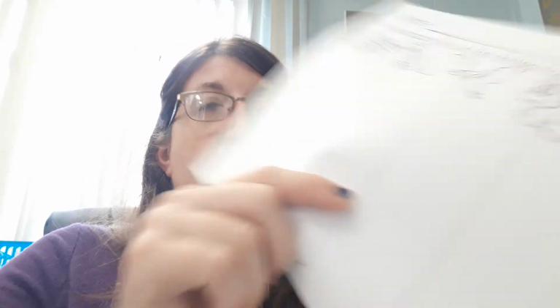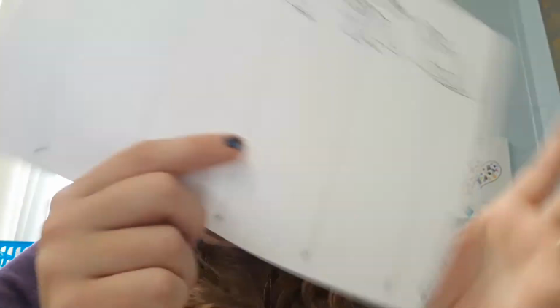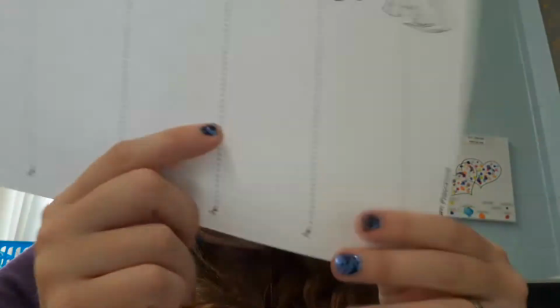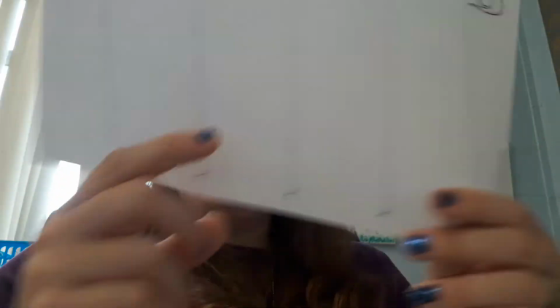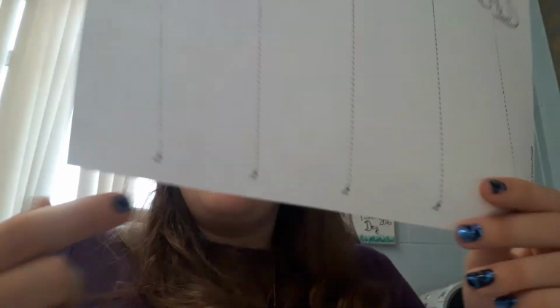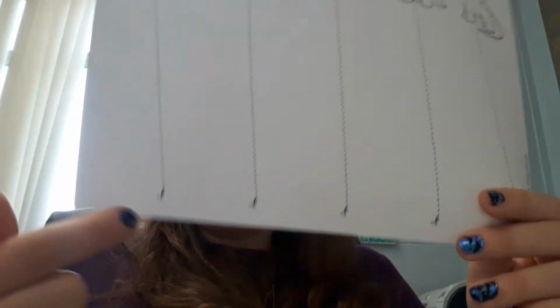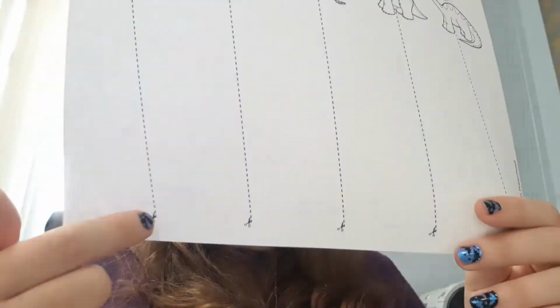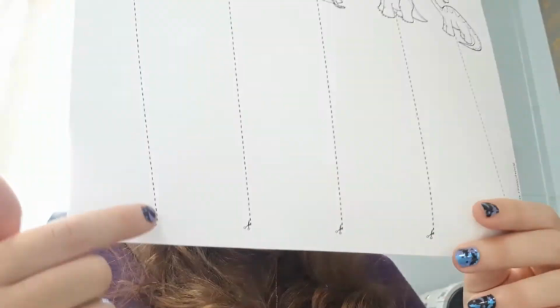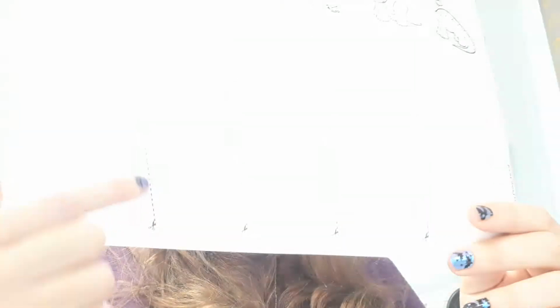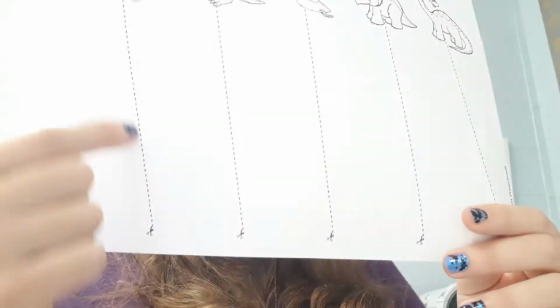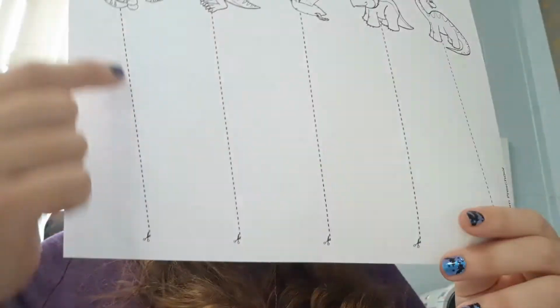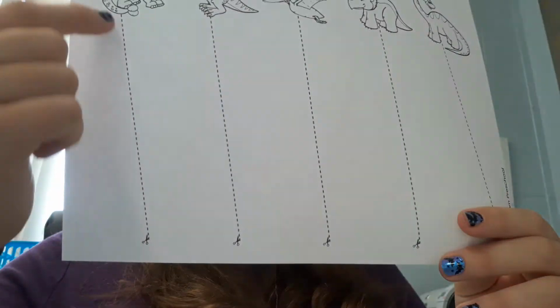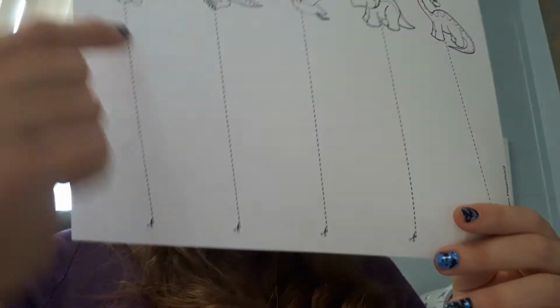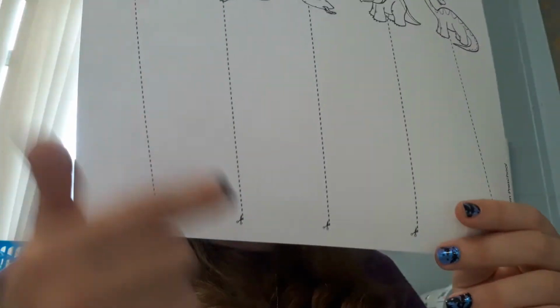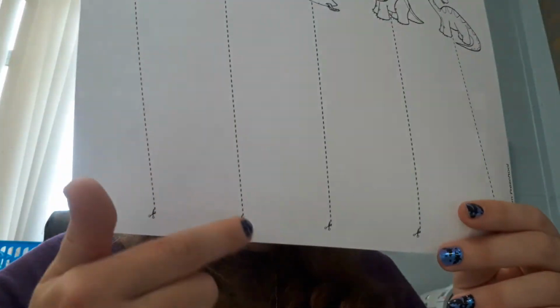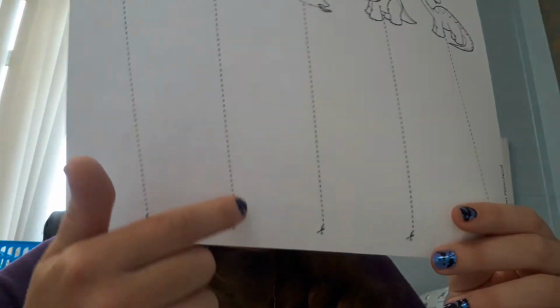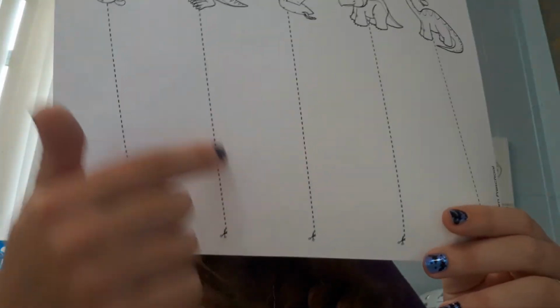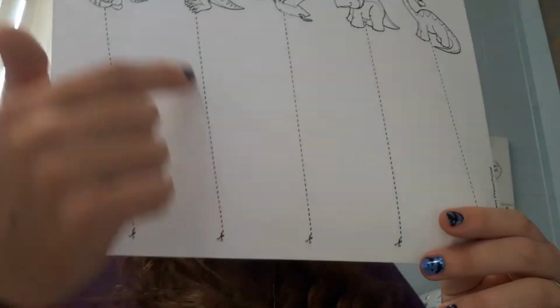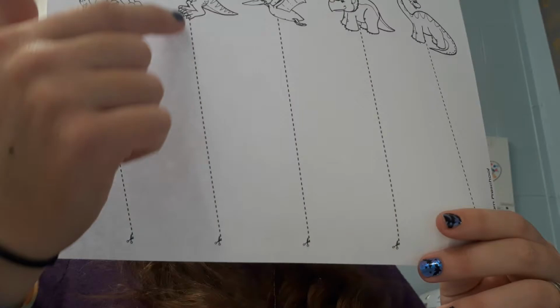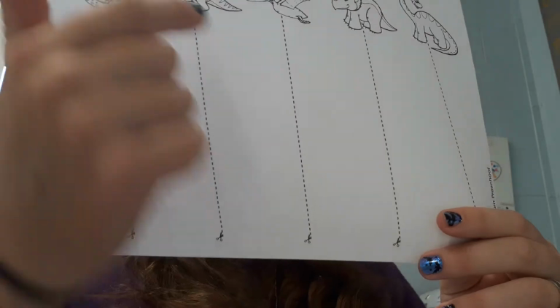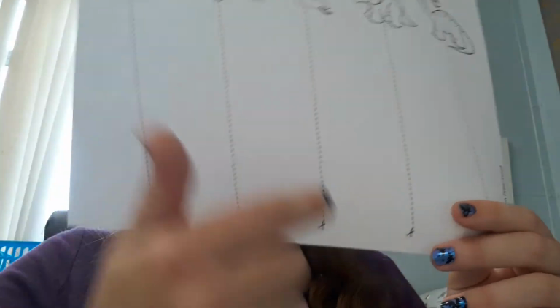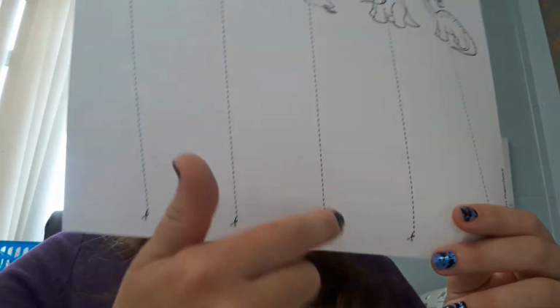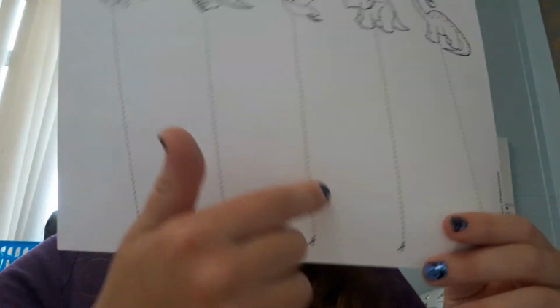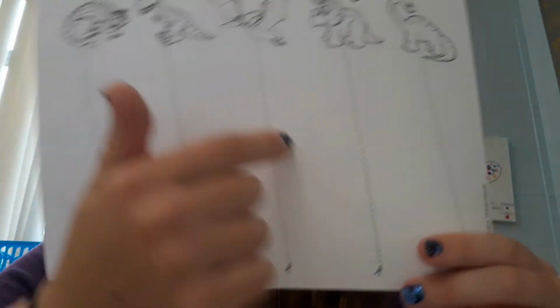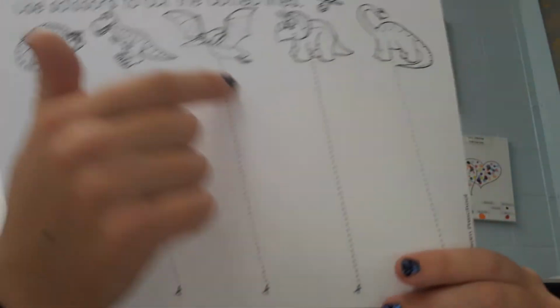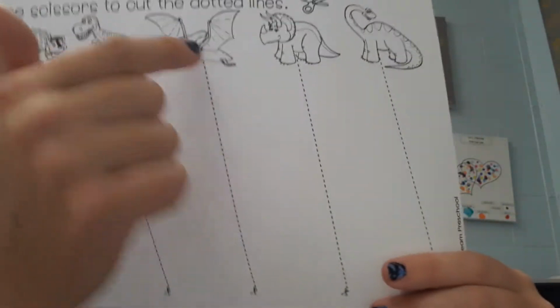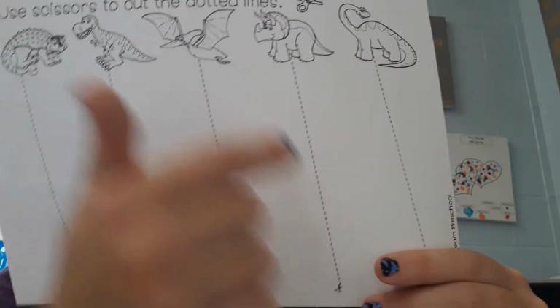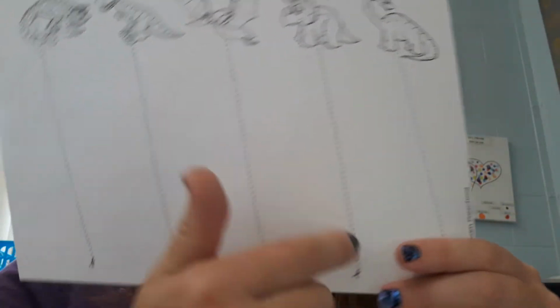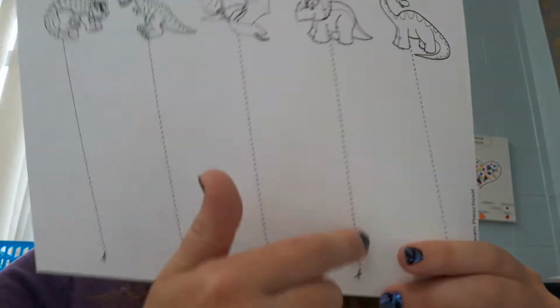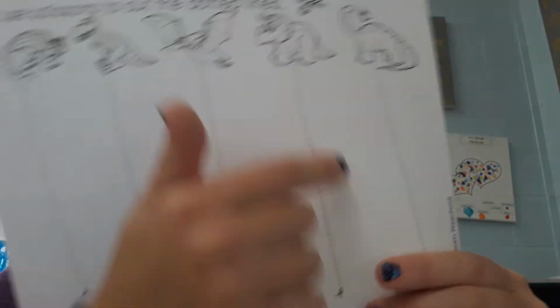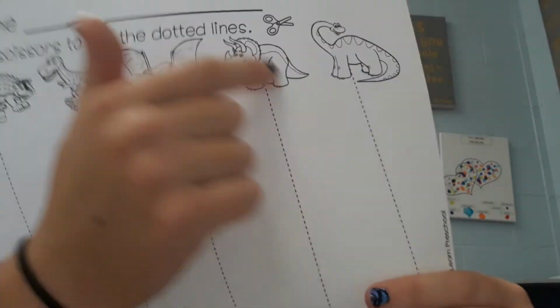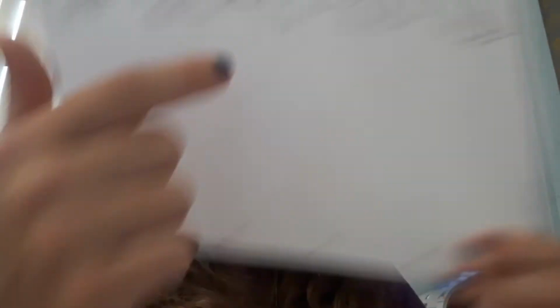Use your scissors and cut the line up to the dinosaur, but do not cut the dinosaur.